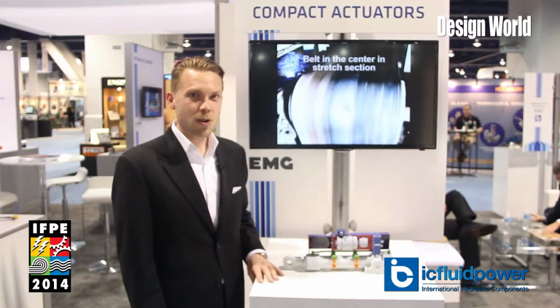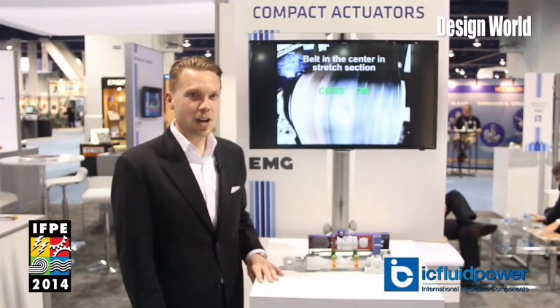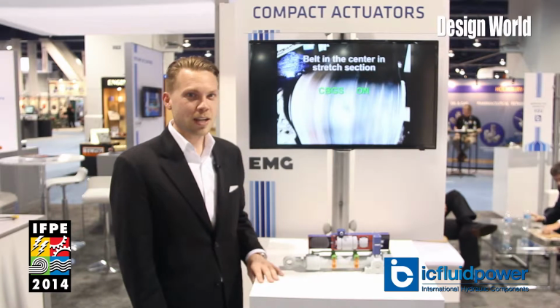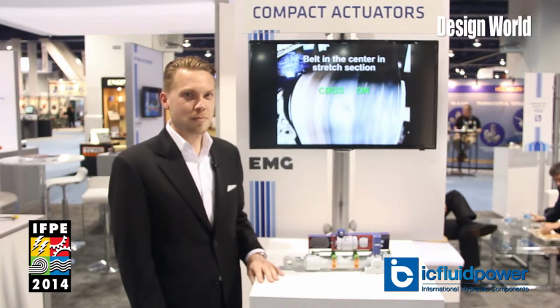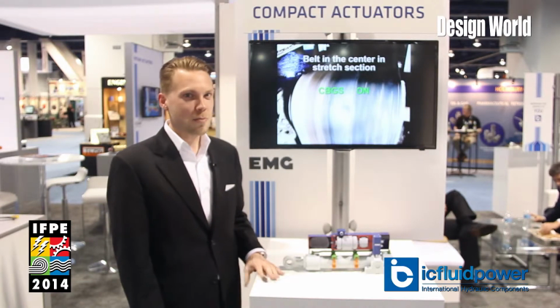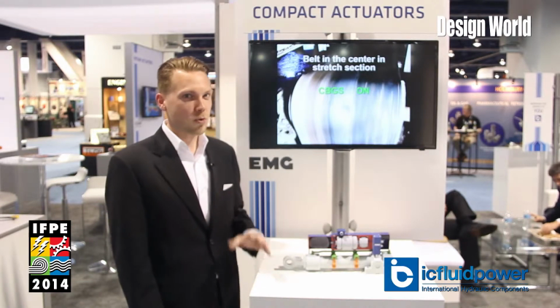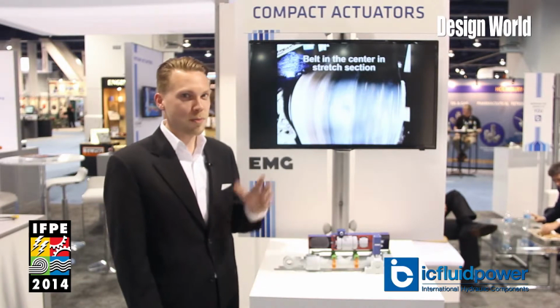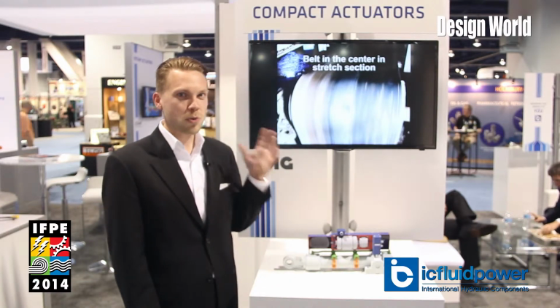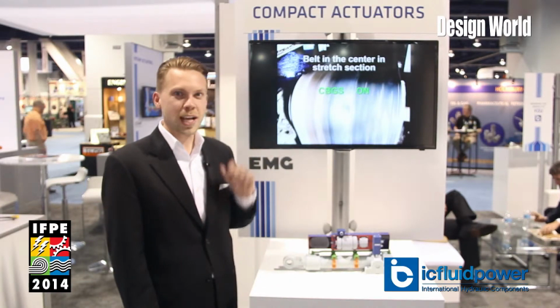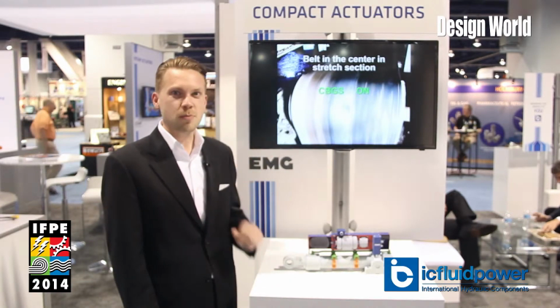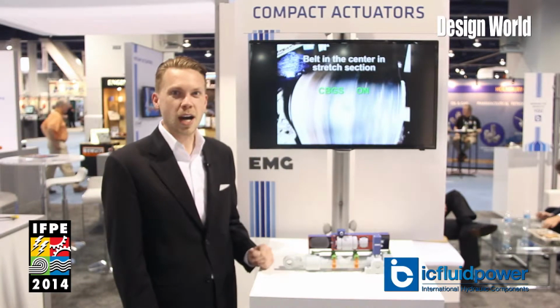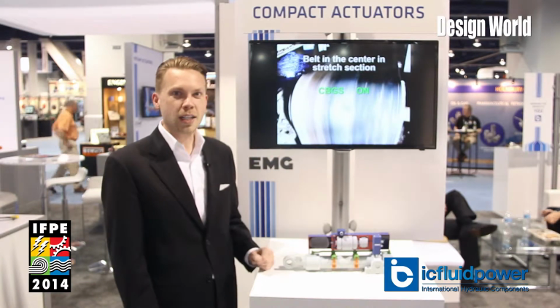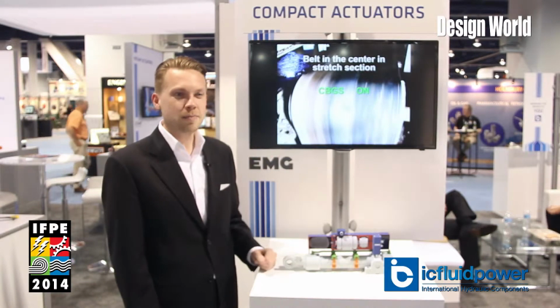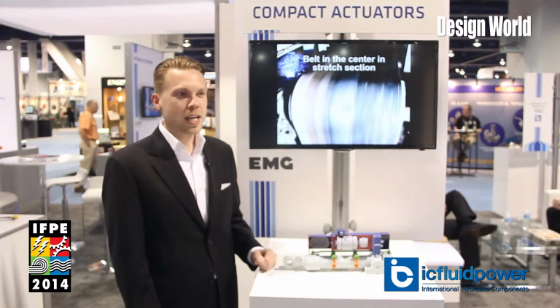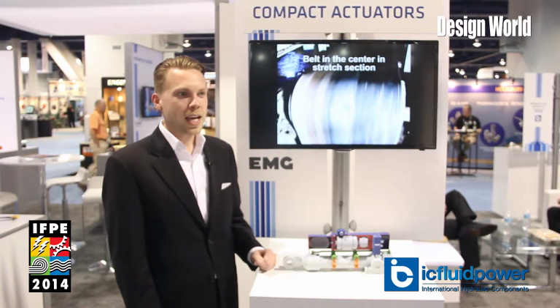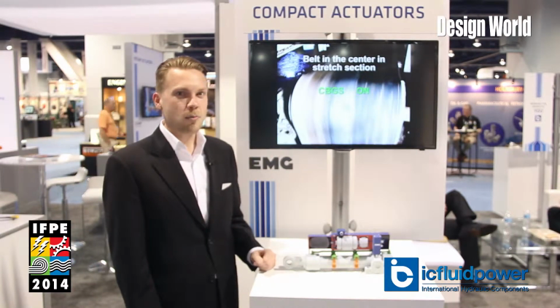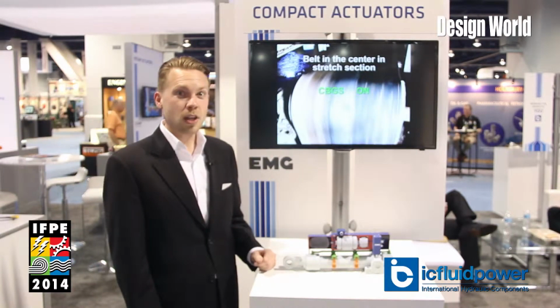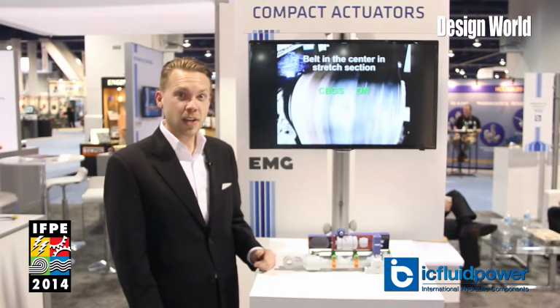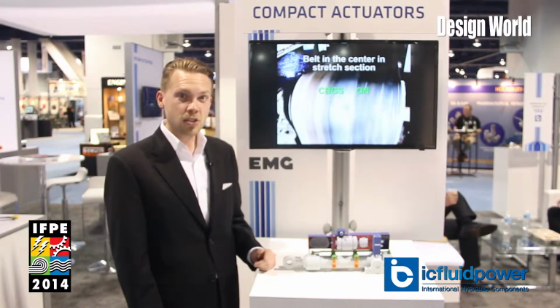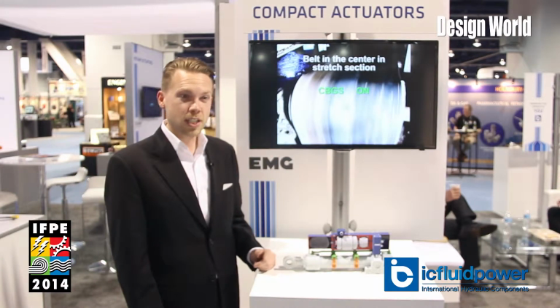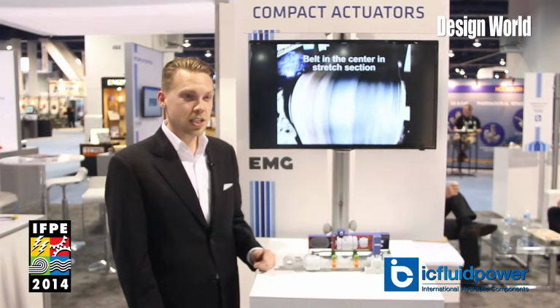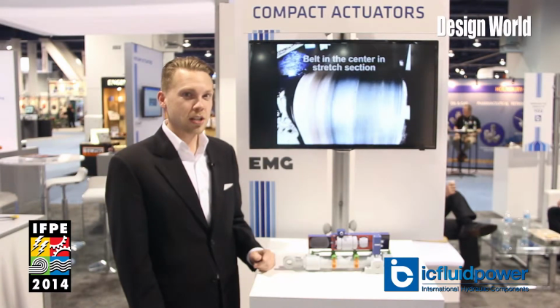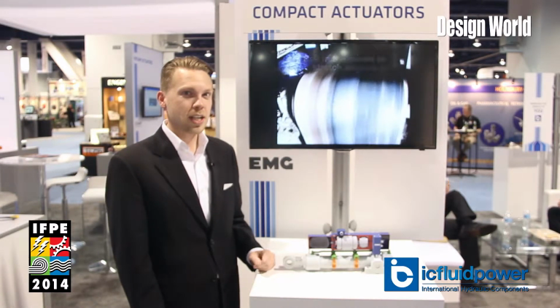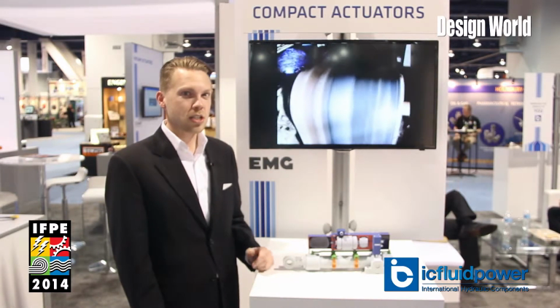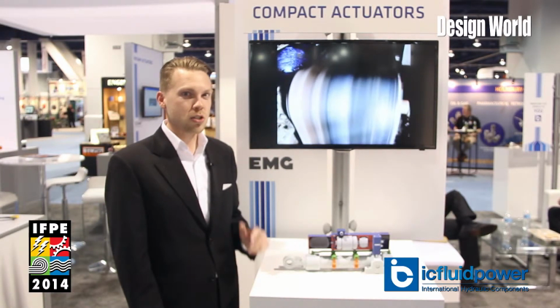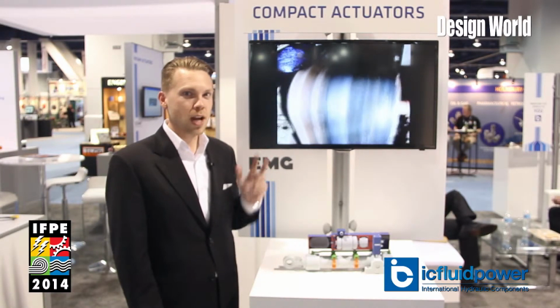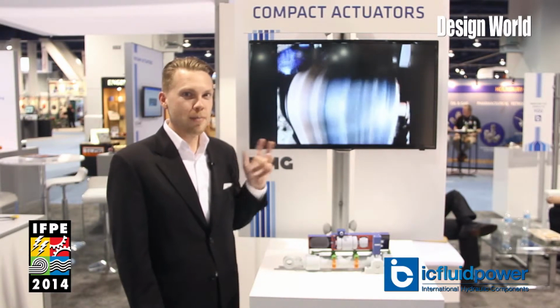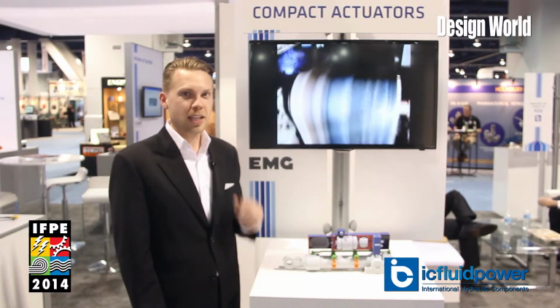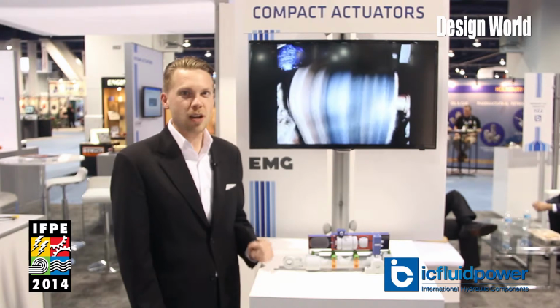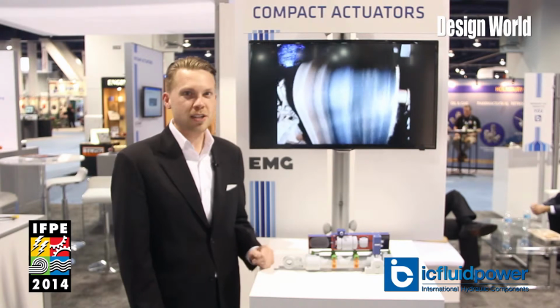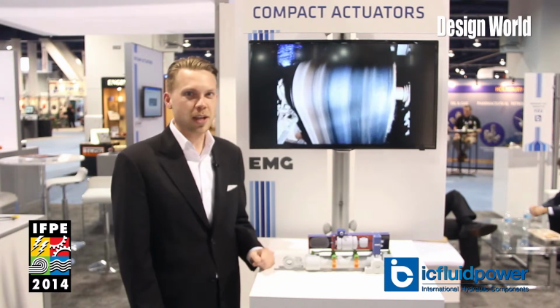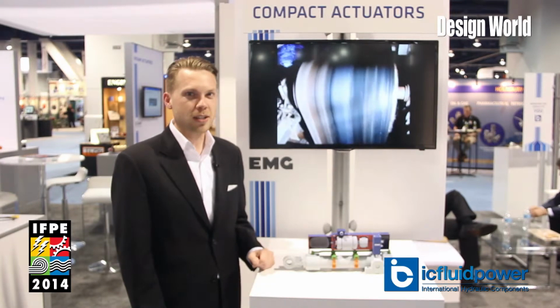We've got a great booth, lots of product, and one of the features this year is this new compact linear actuator.